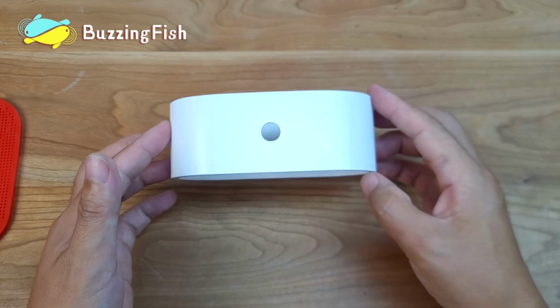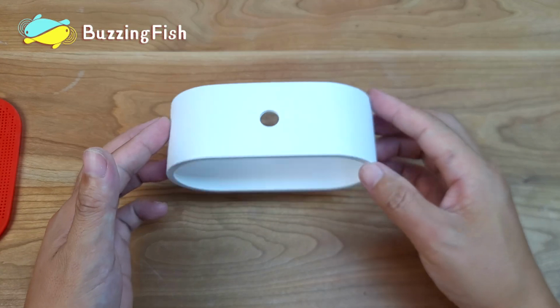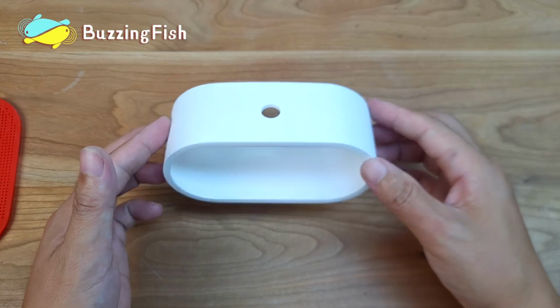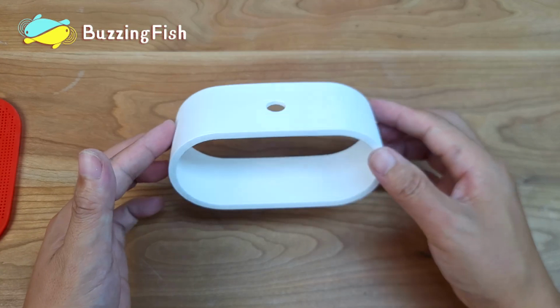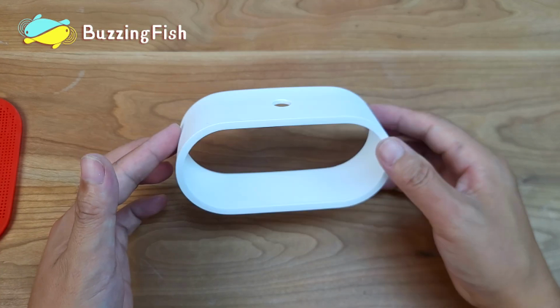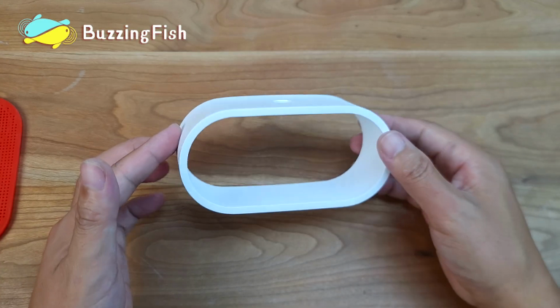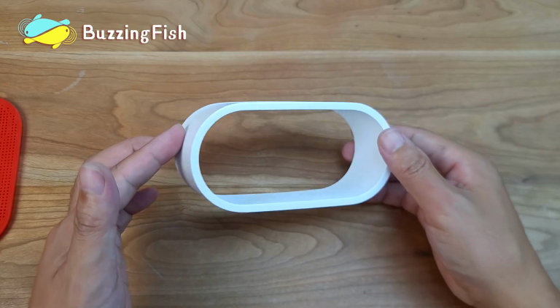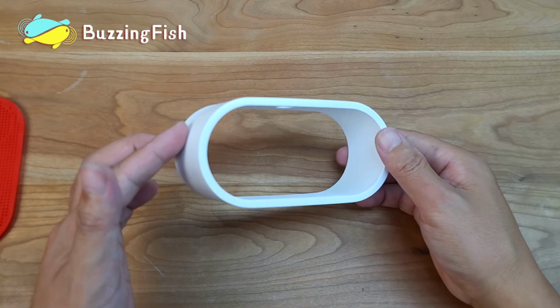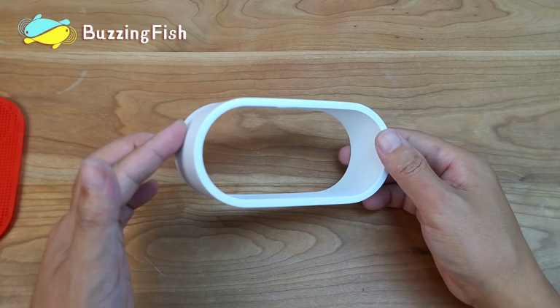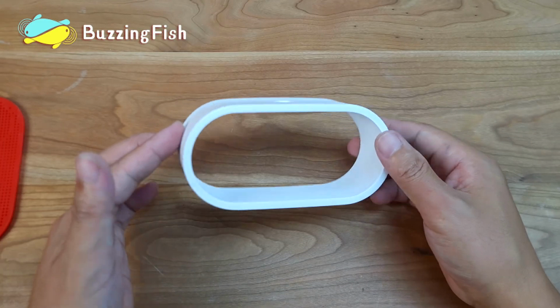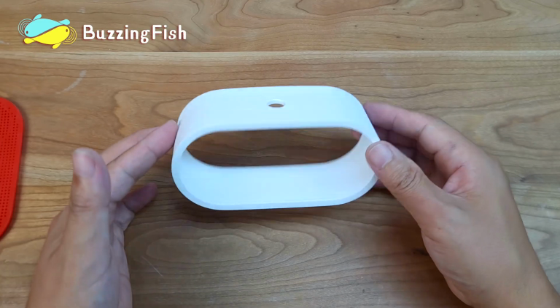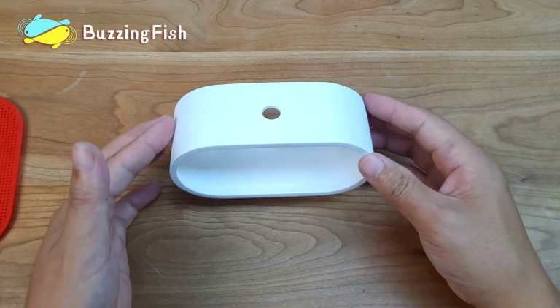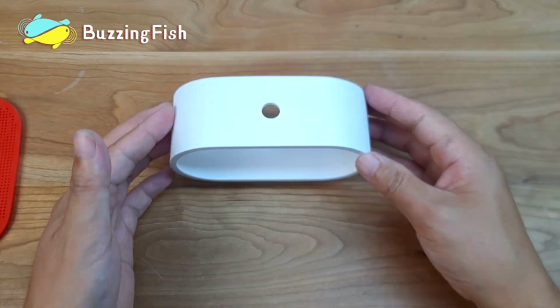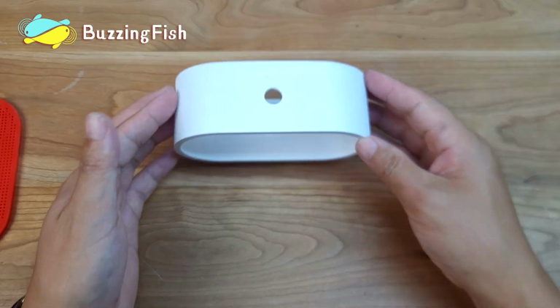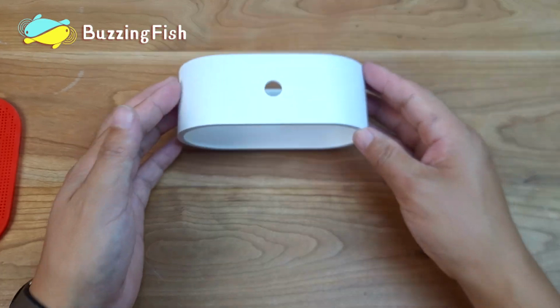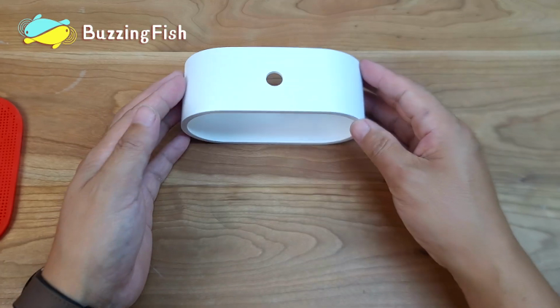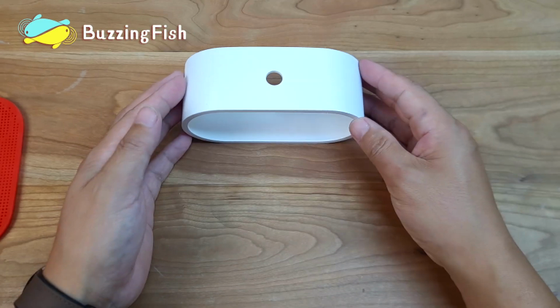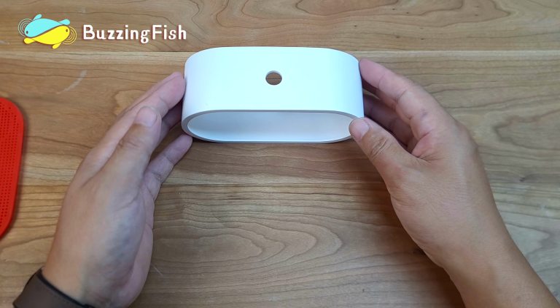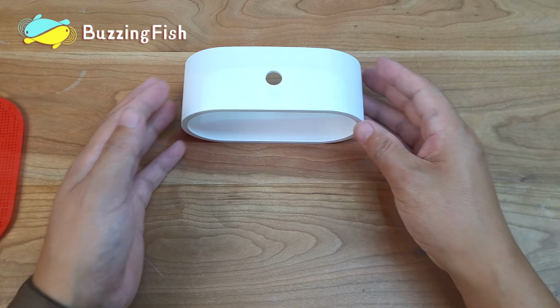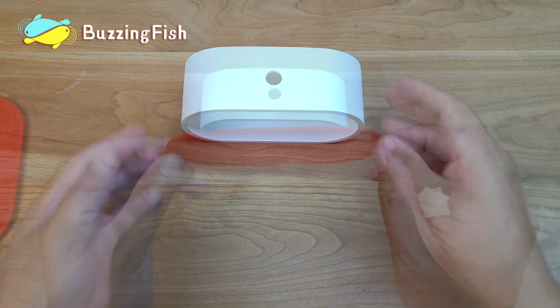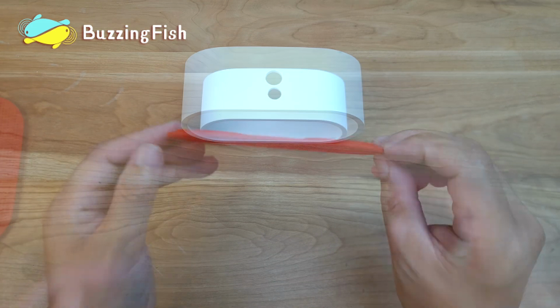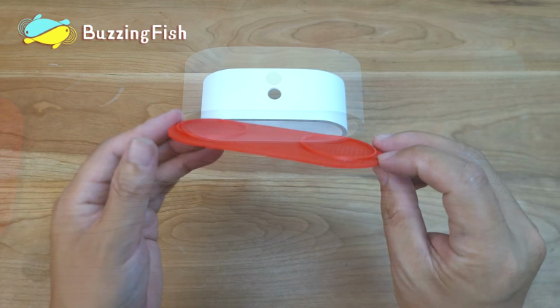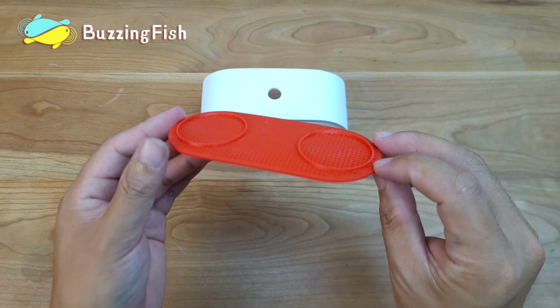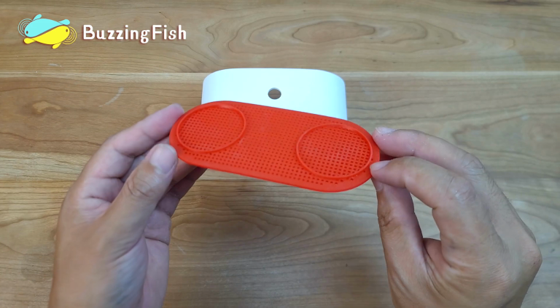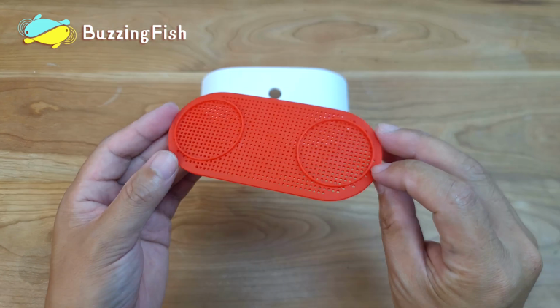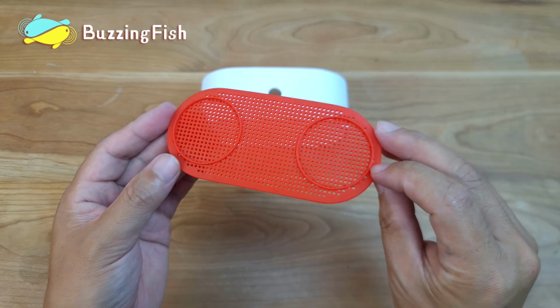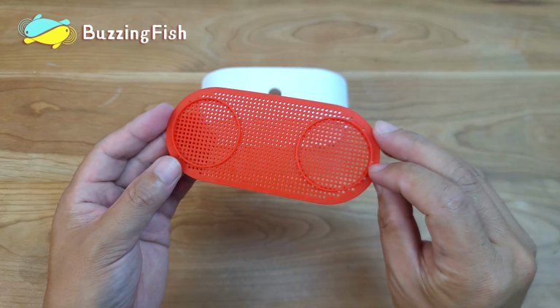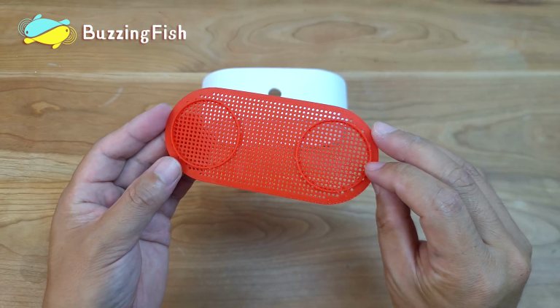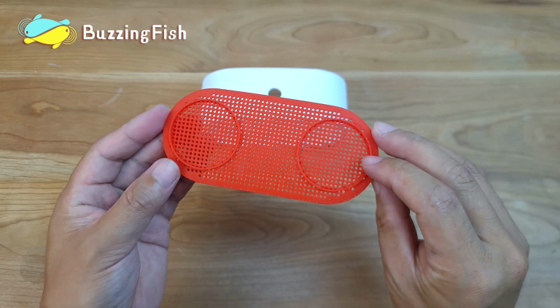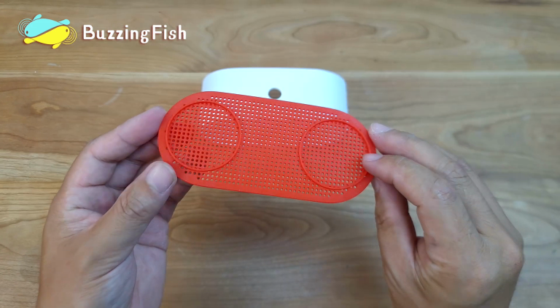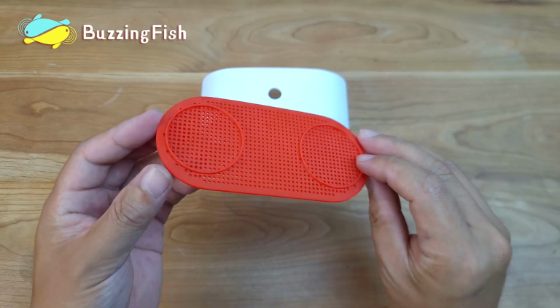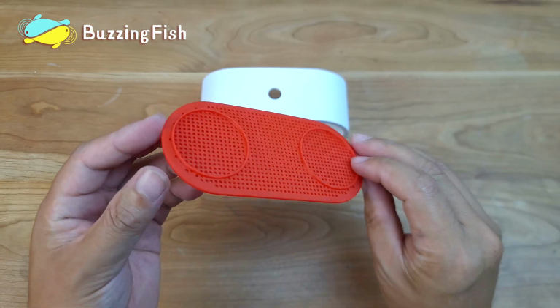With all 3D models printed, we can now assemble our Bluetooth speaker.